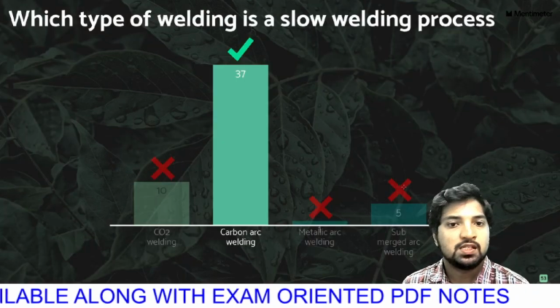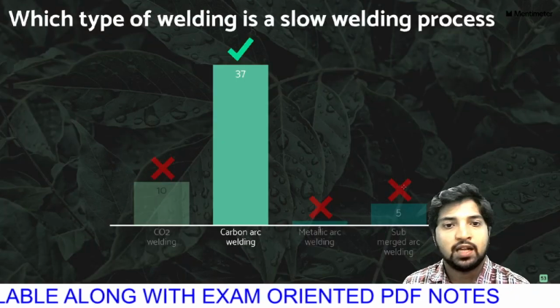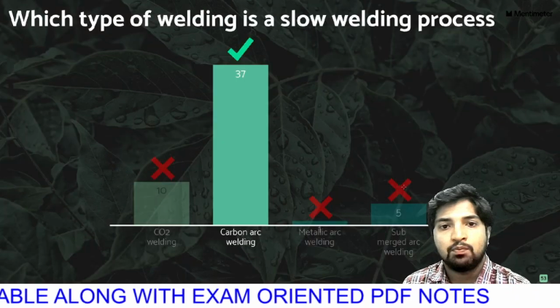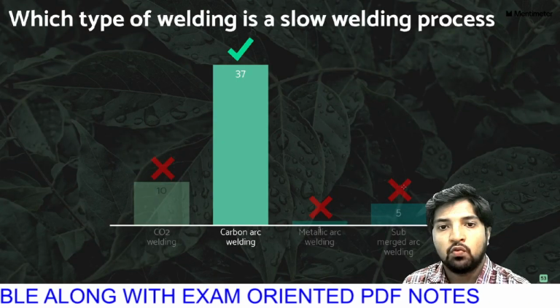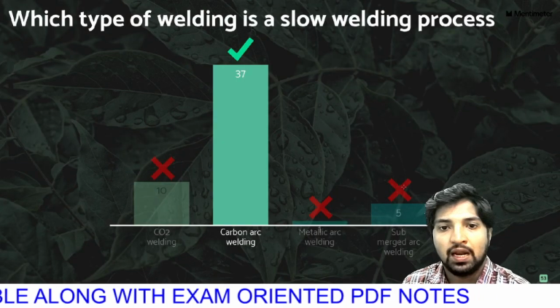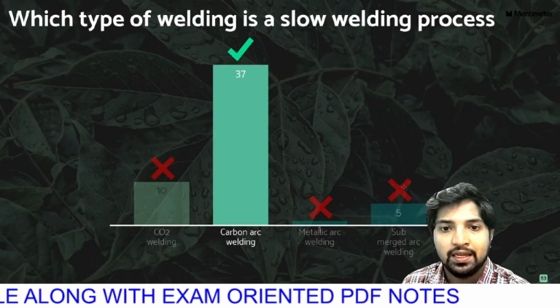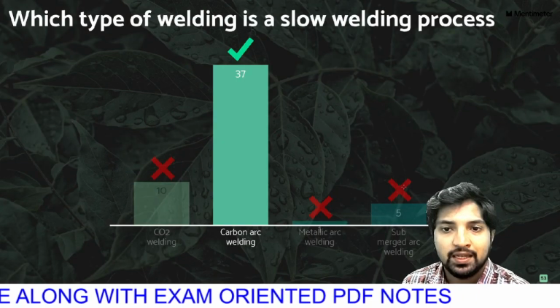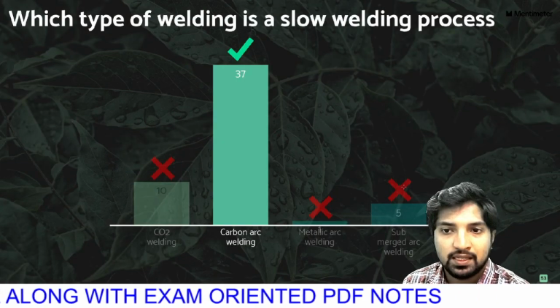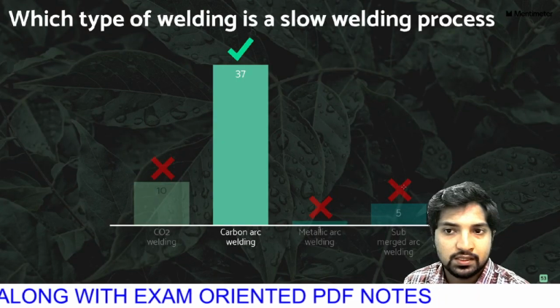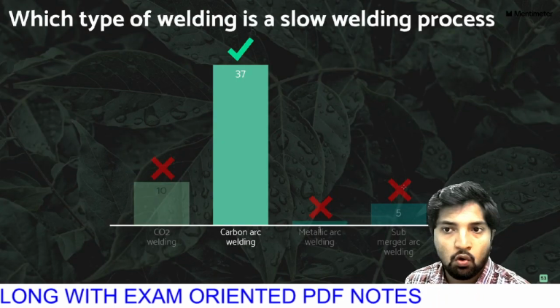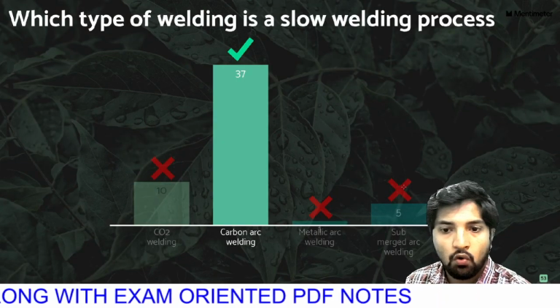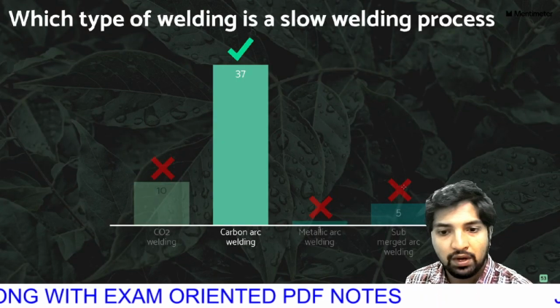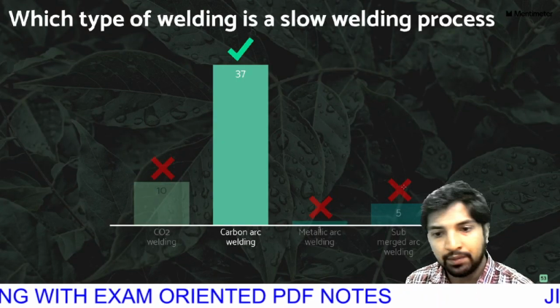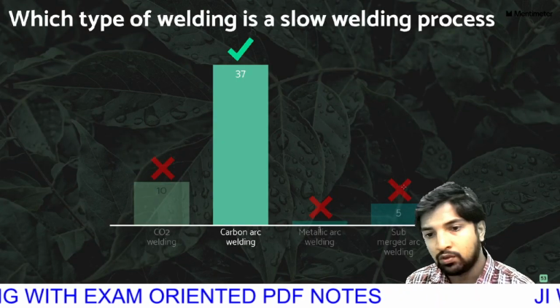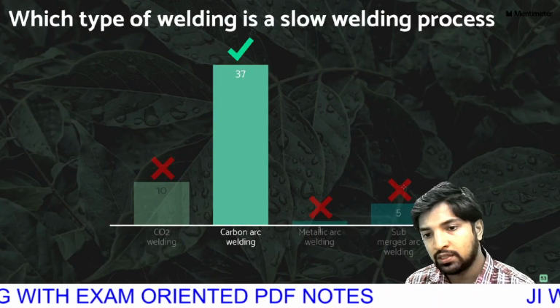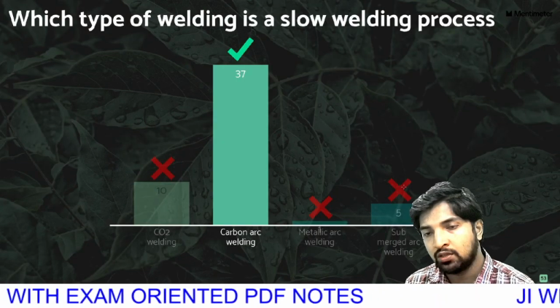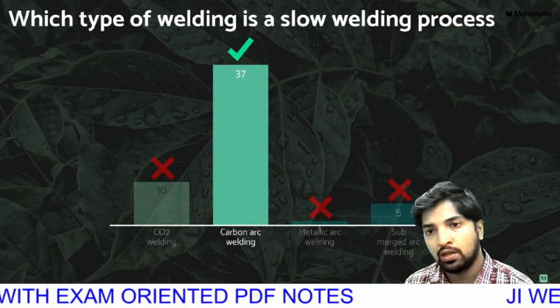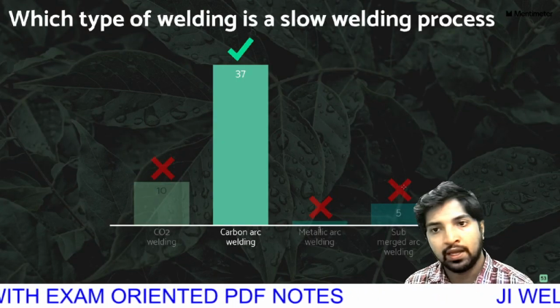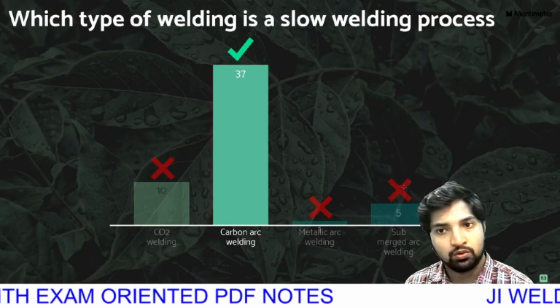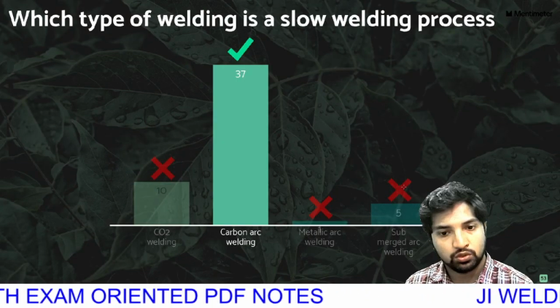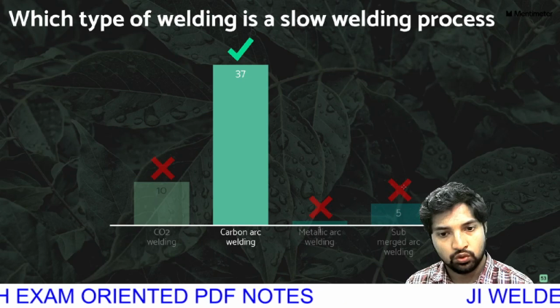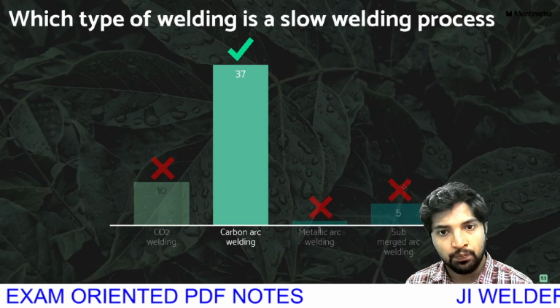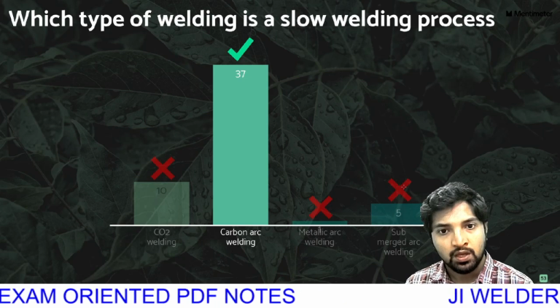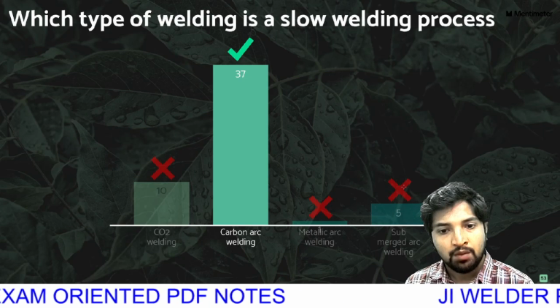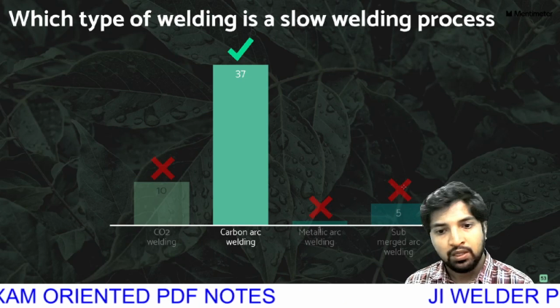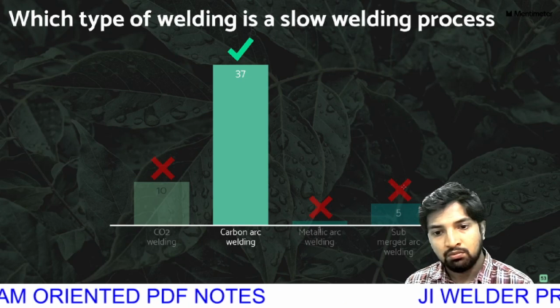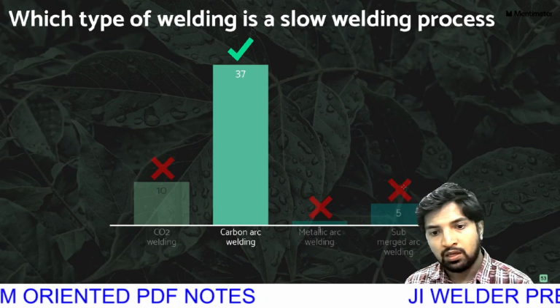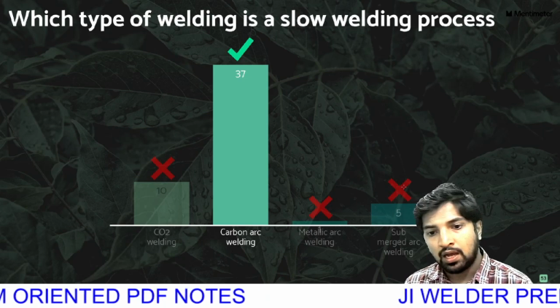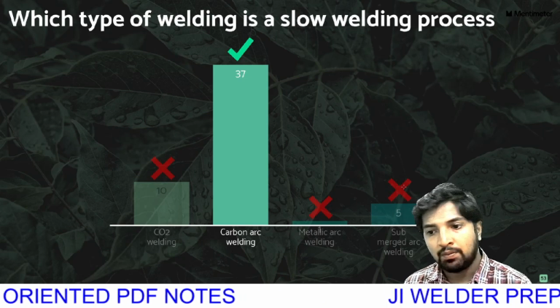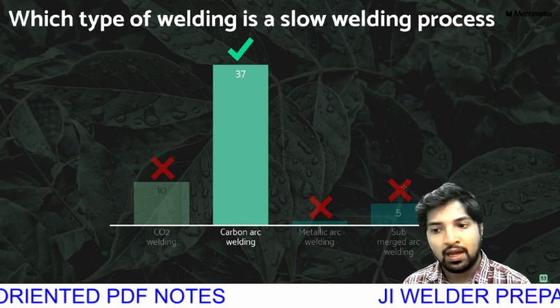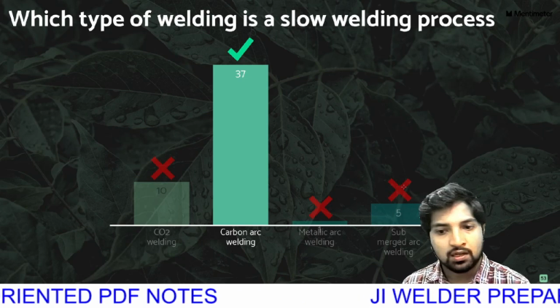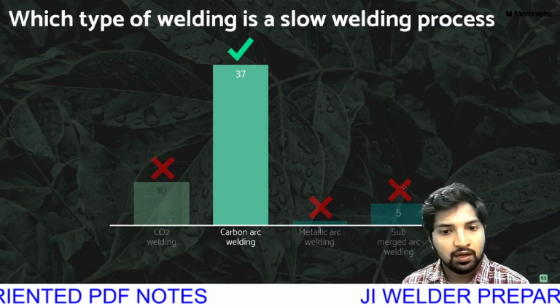Which type of welding is a slow welding process? If you are using carbon arc welding?